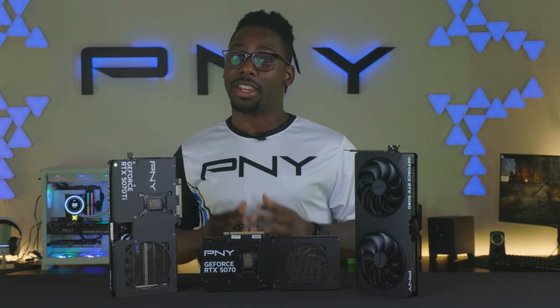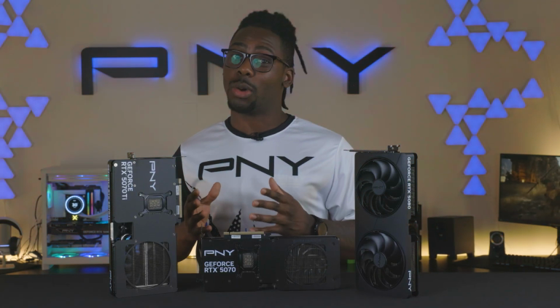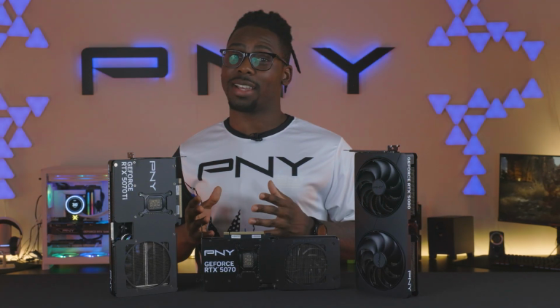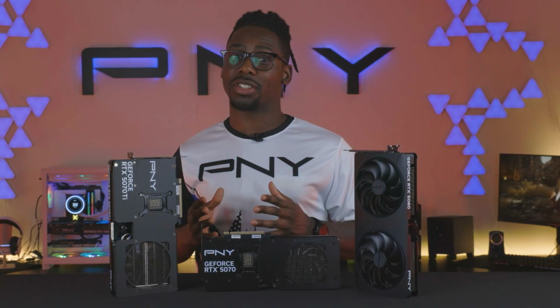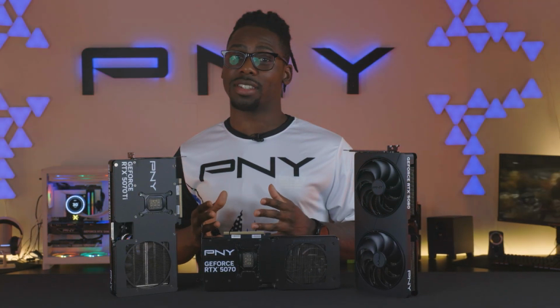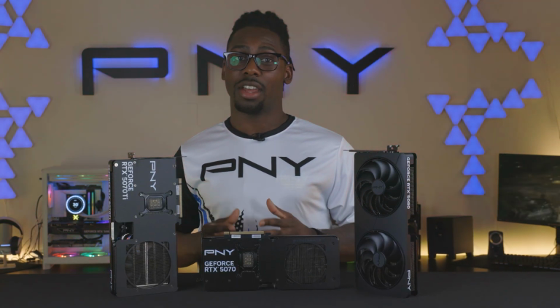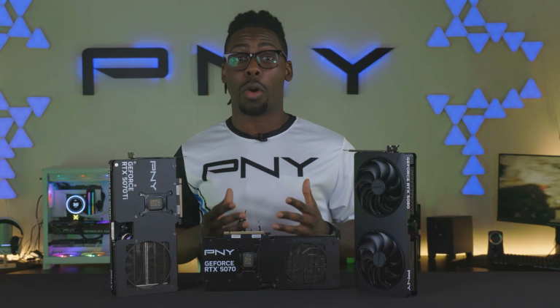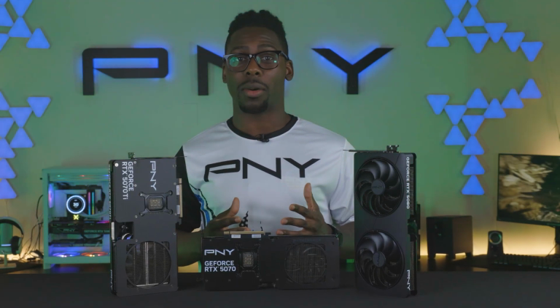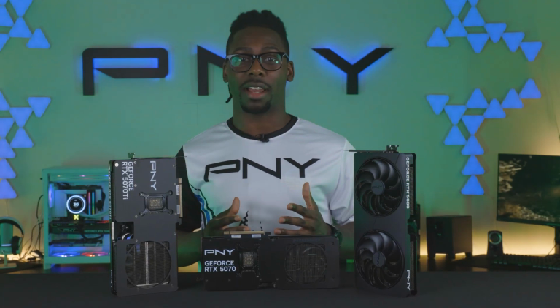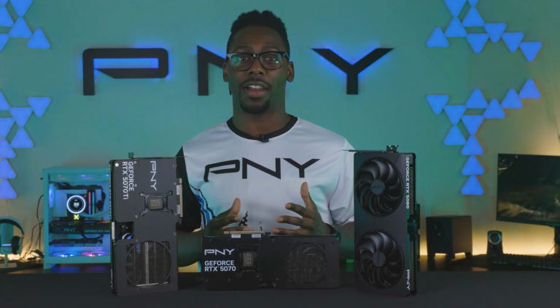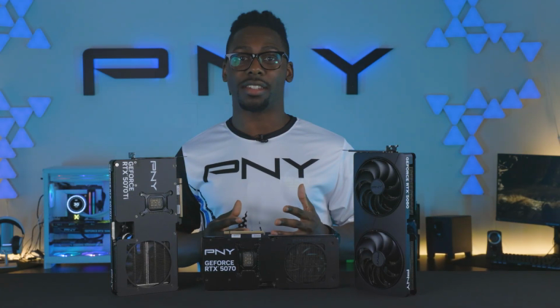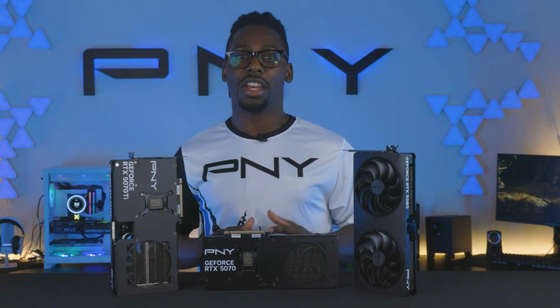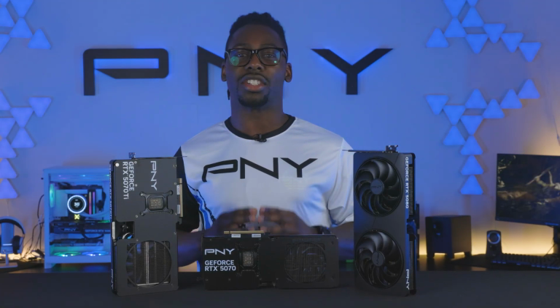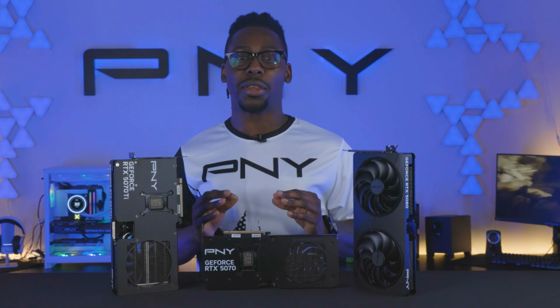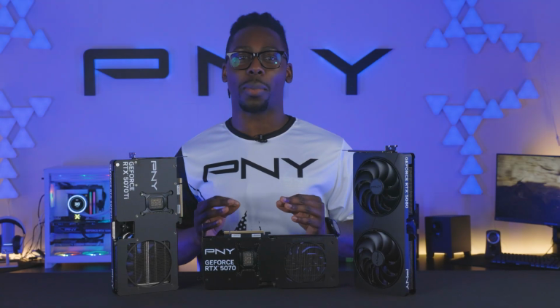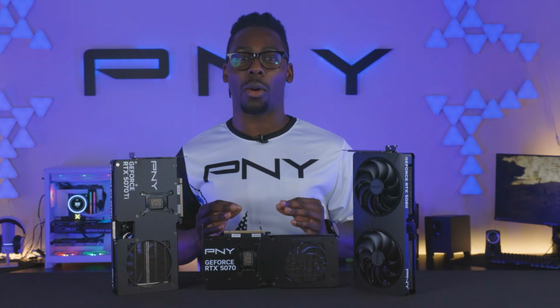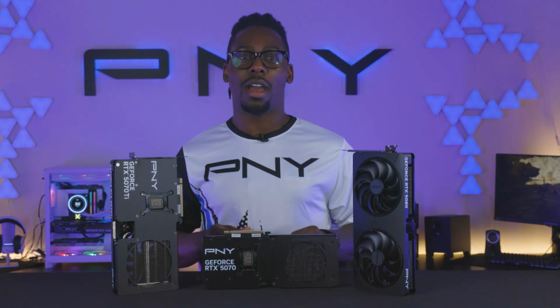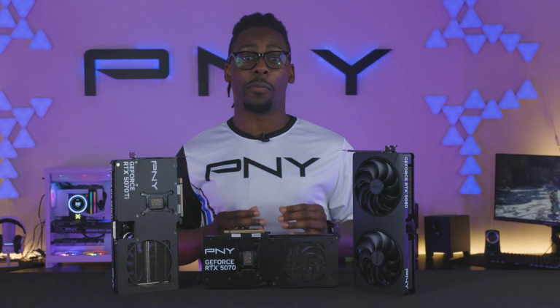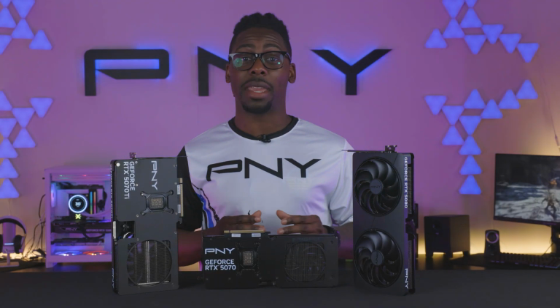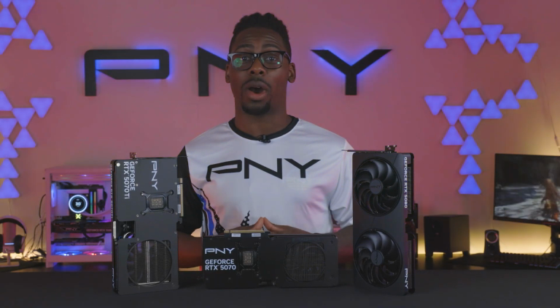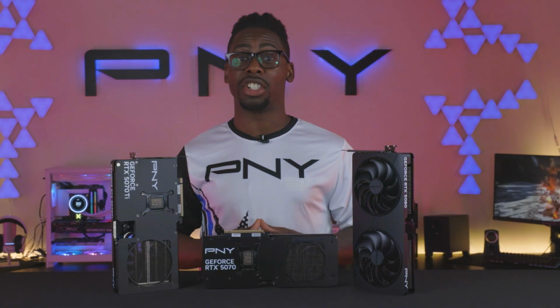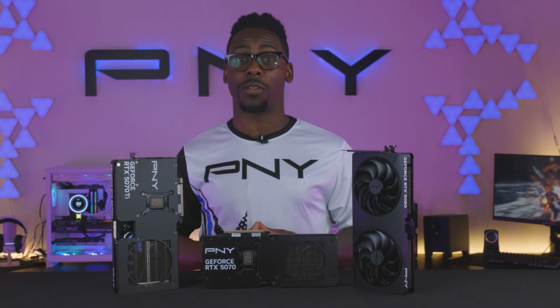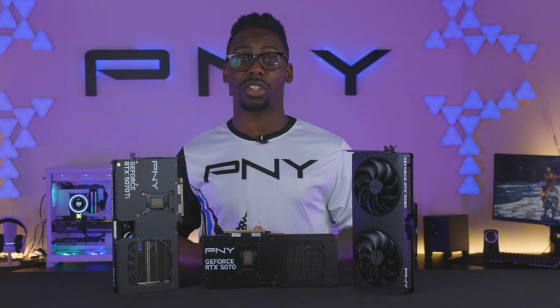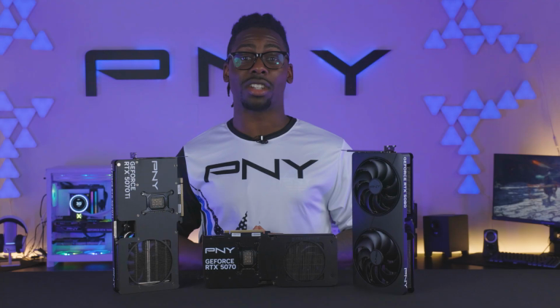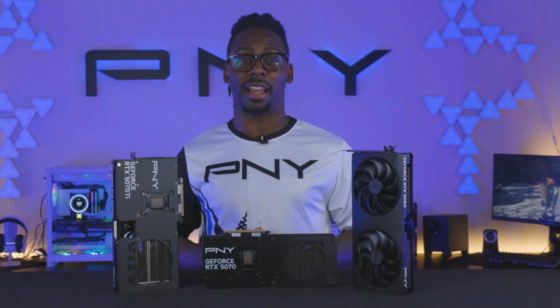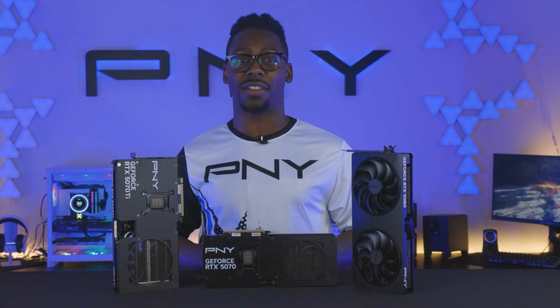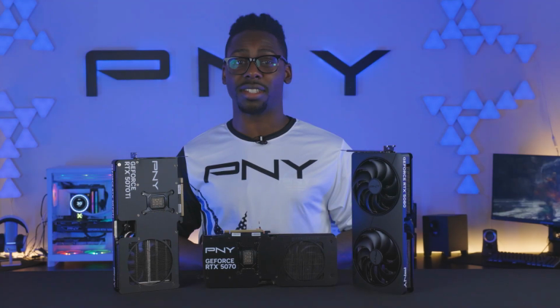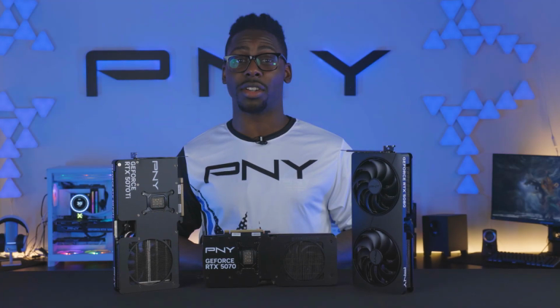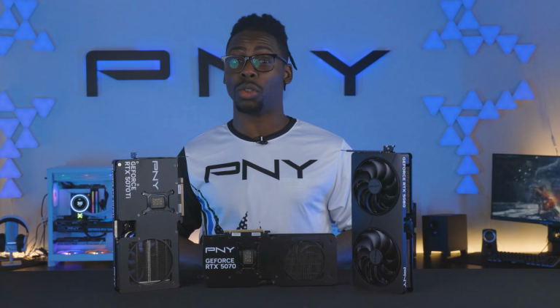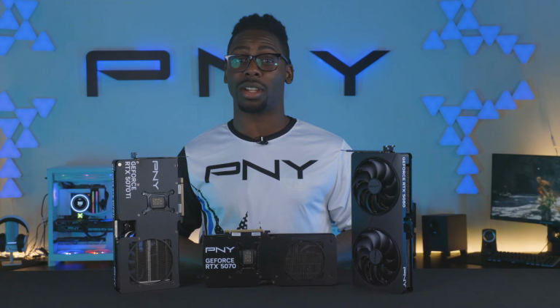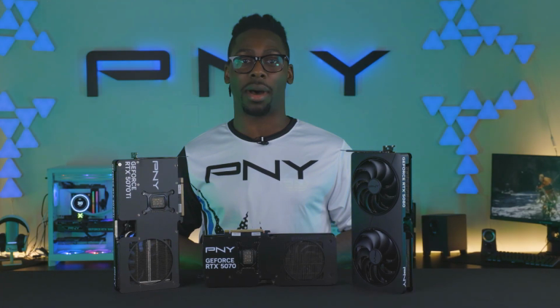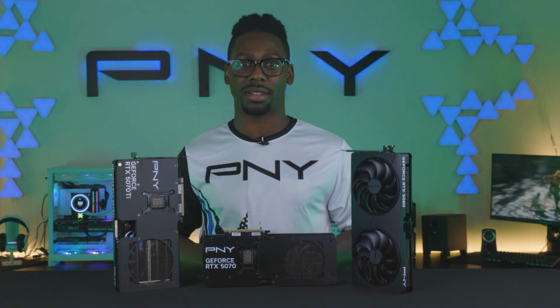Open a new world of possibilities with PNY. No size constraints, no power sacrifices — just the pure power of PNY GeForce RTX 50 series dual slot models.